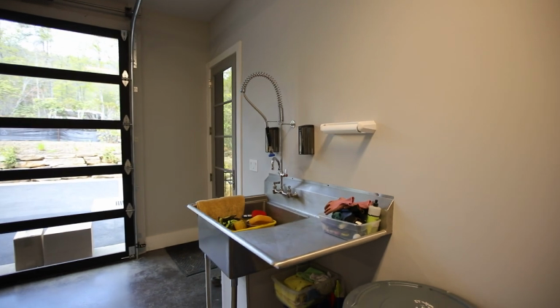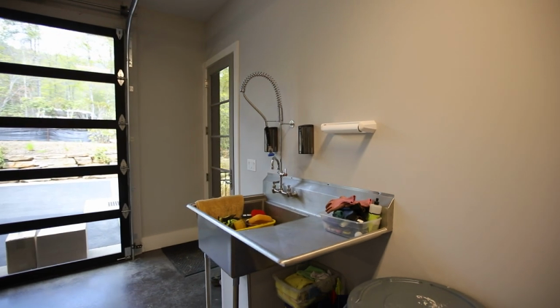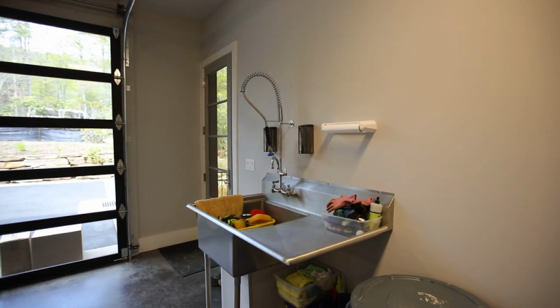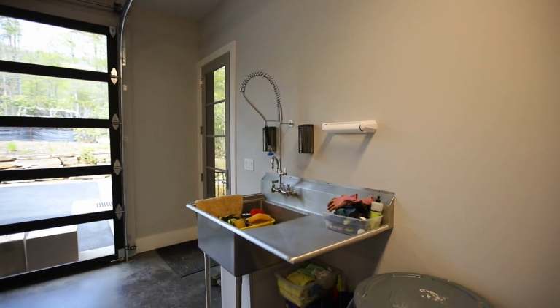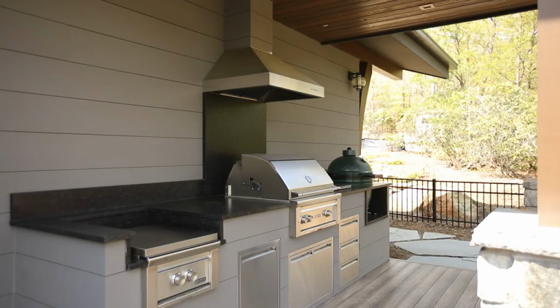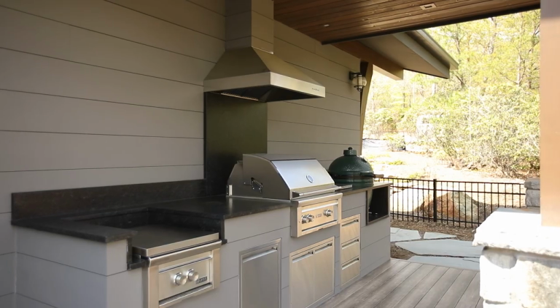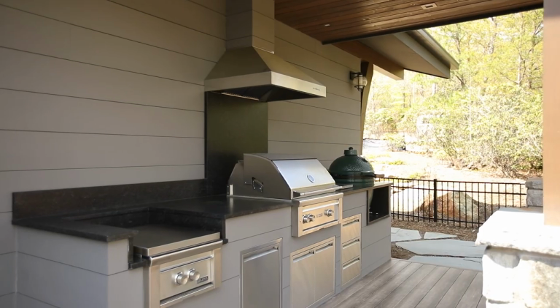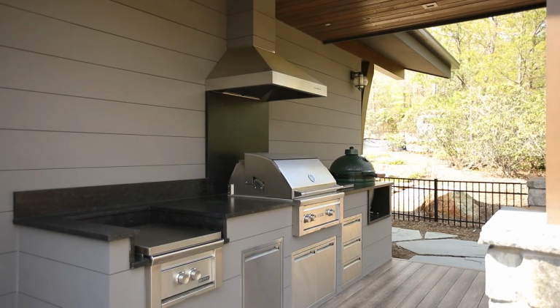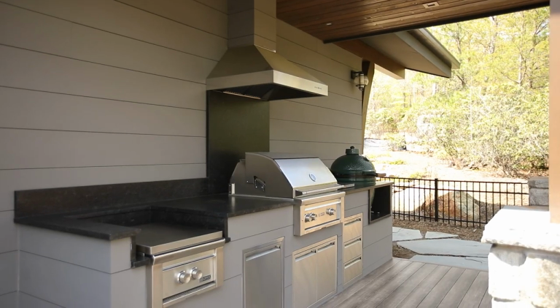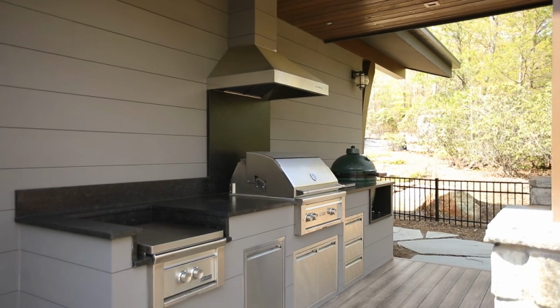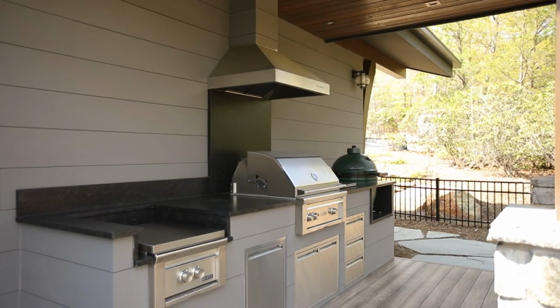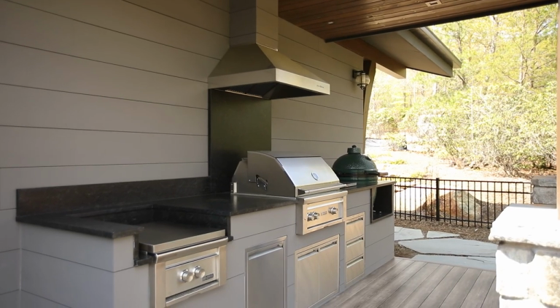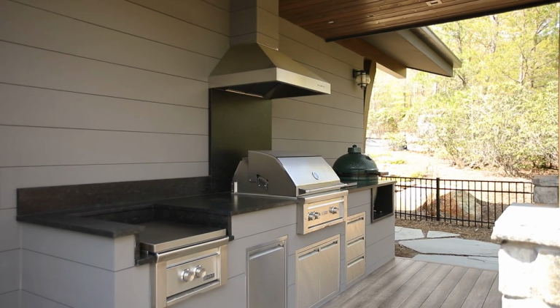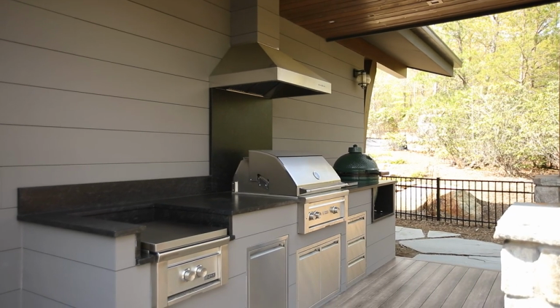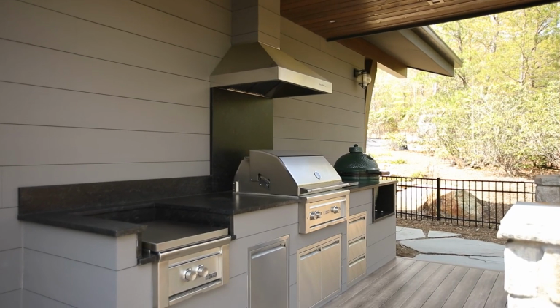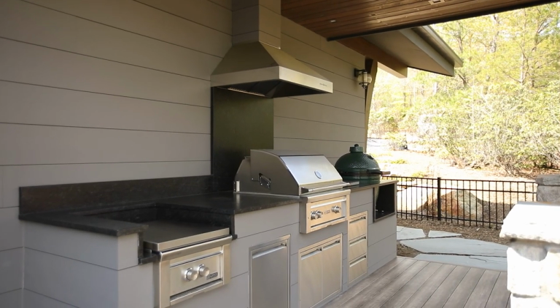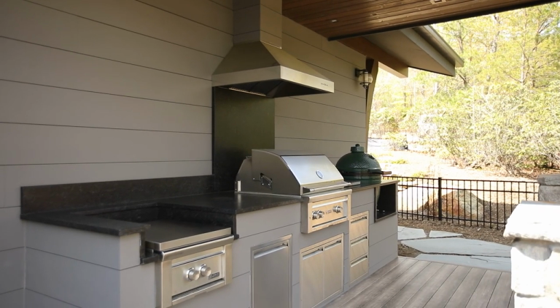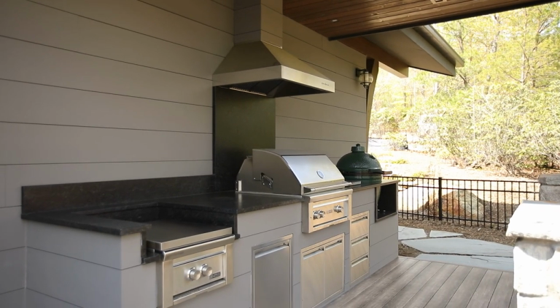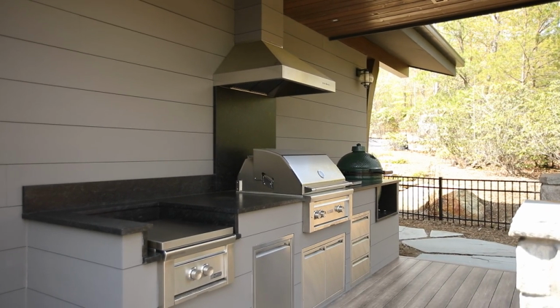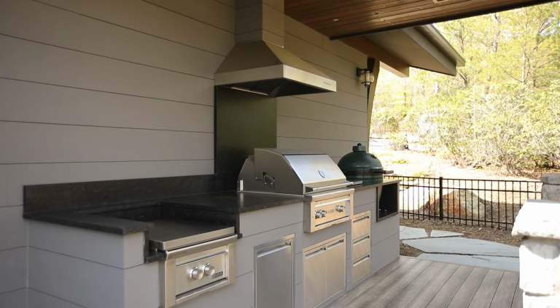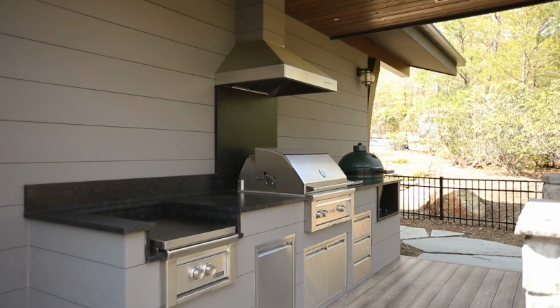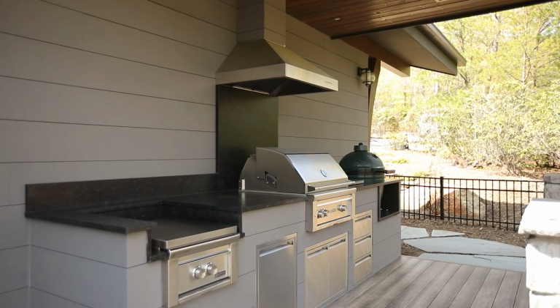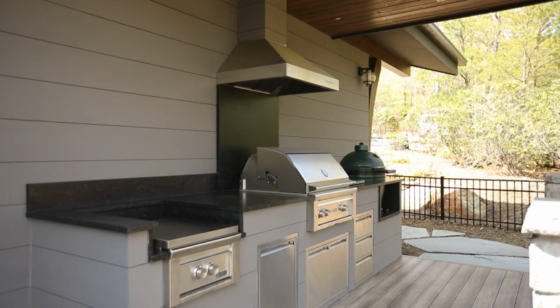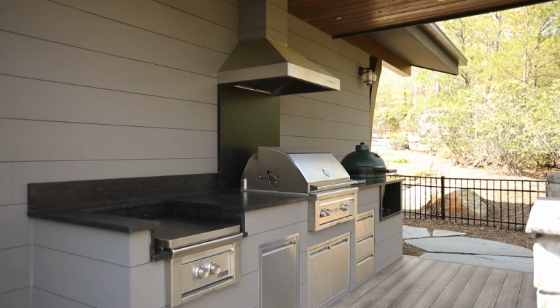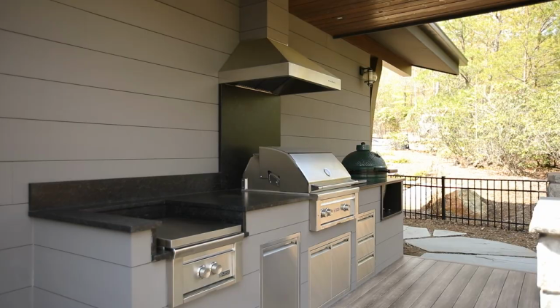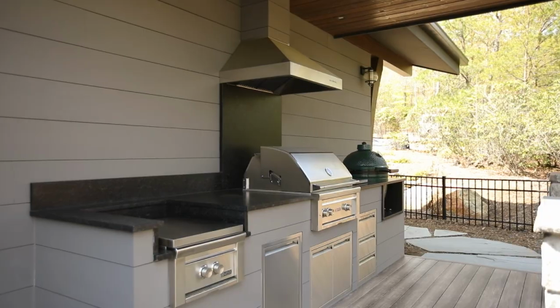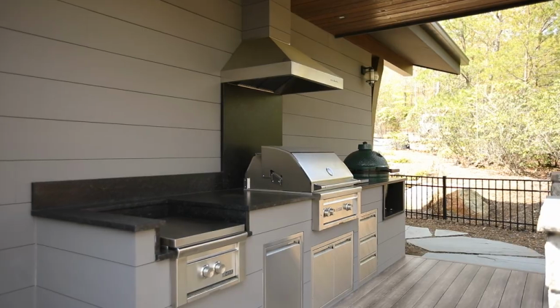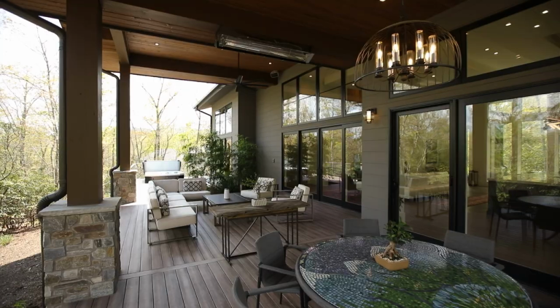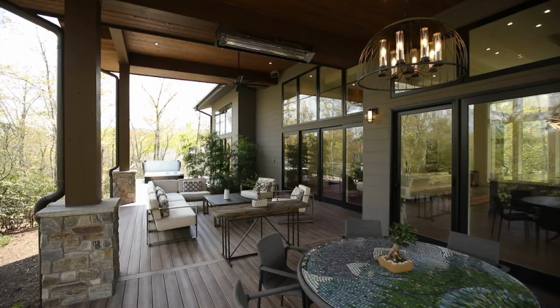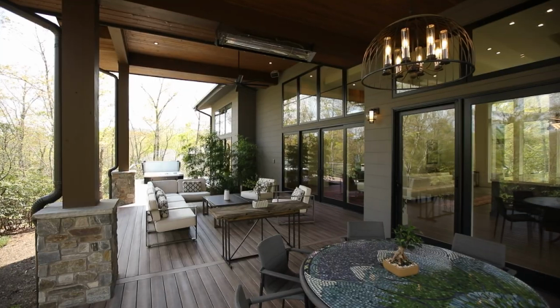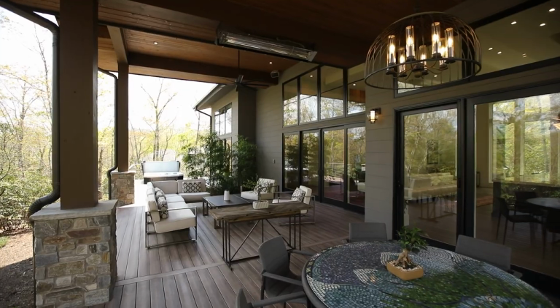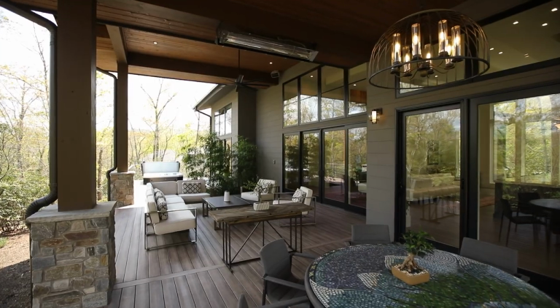The outdoor kitchen has a Lynx power burner, Lynx grill, and large Big Green Egg smoker.